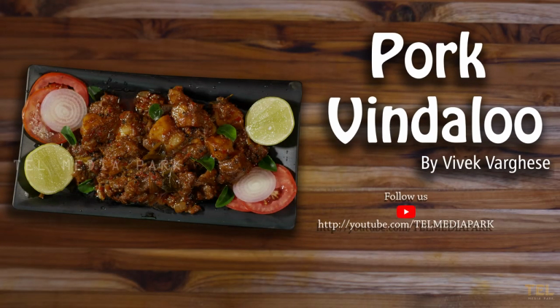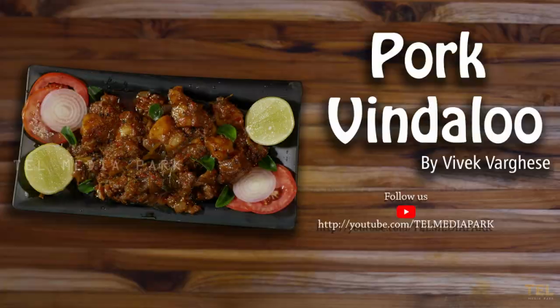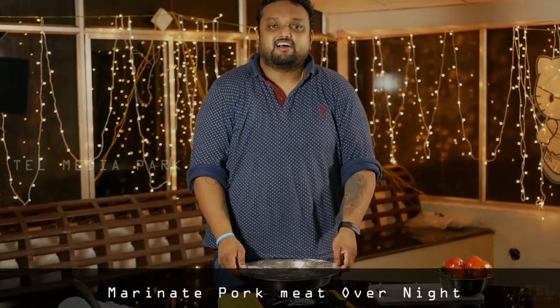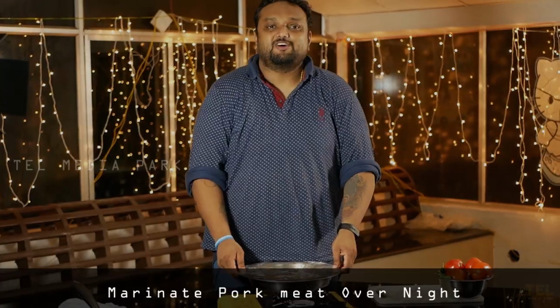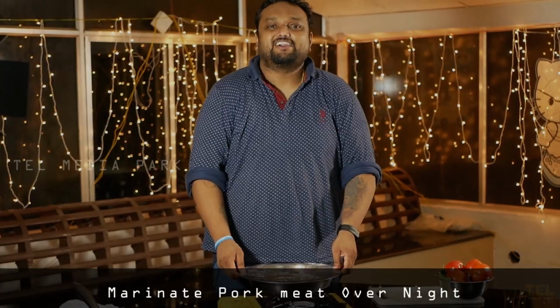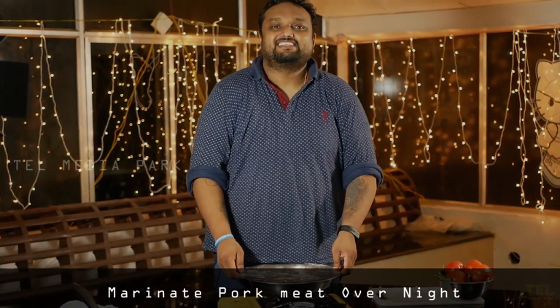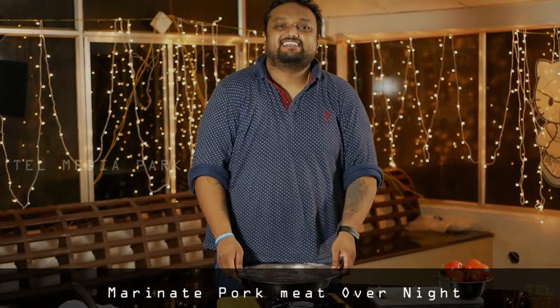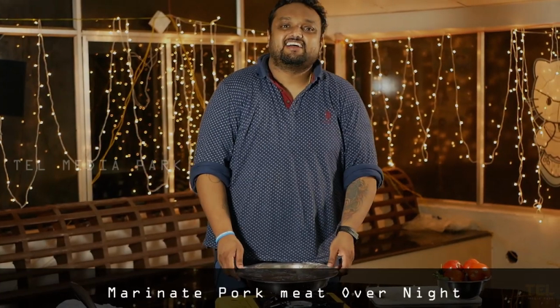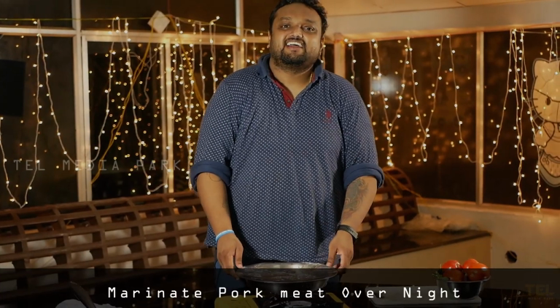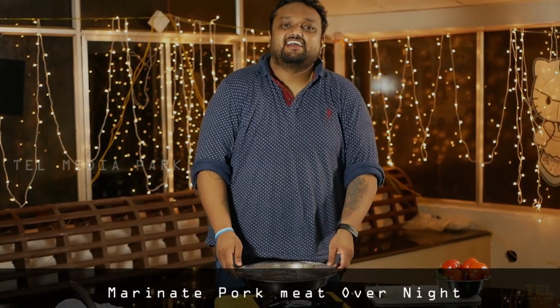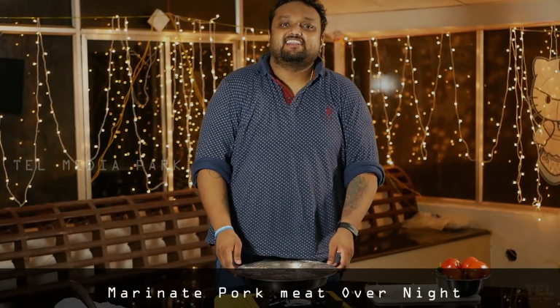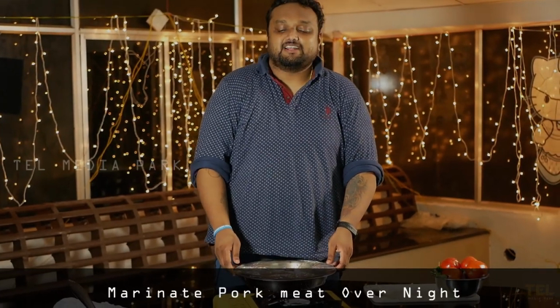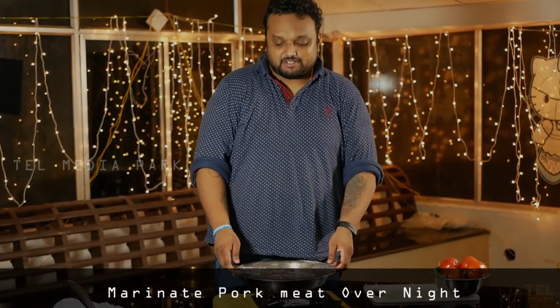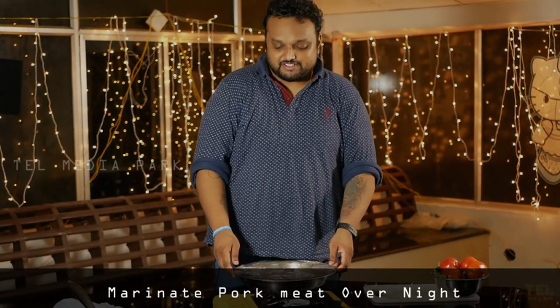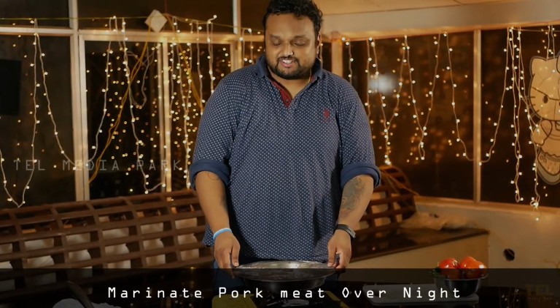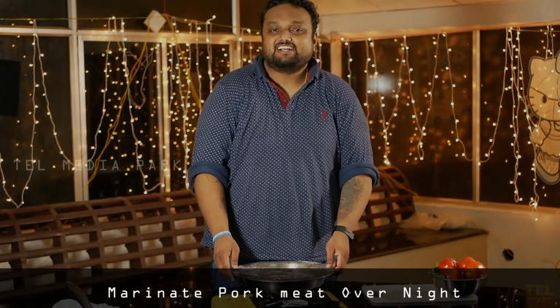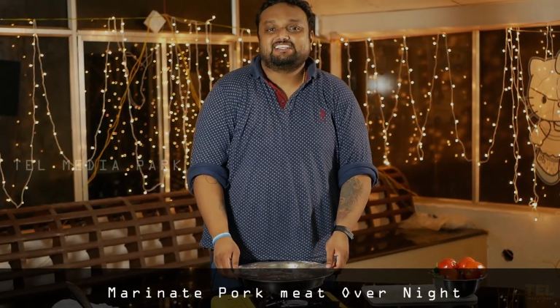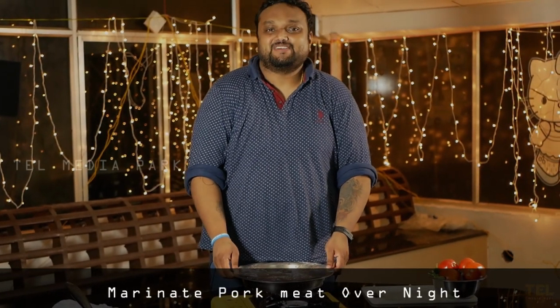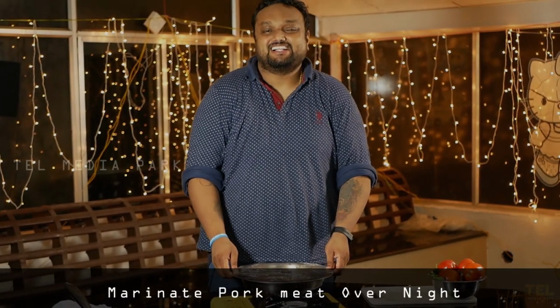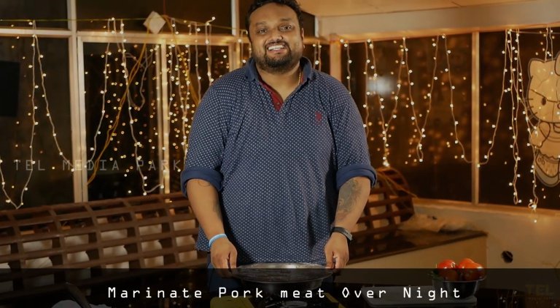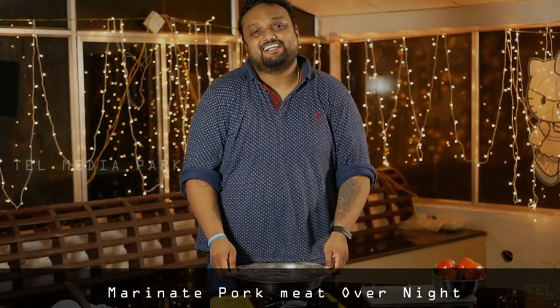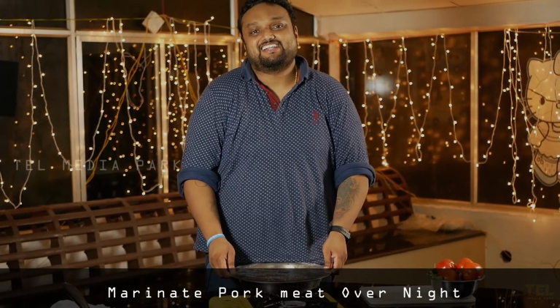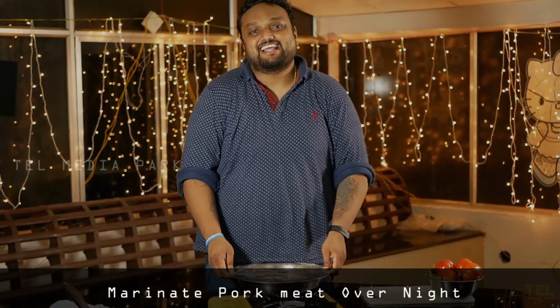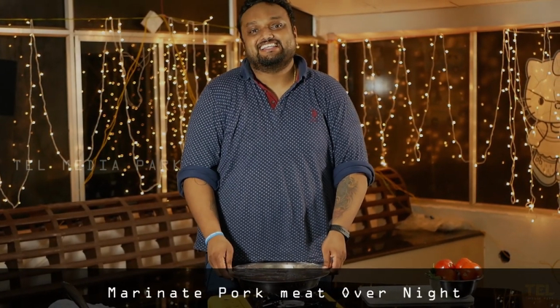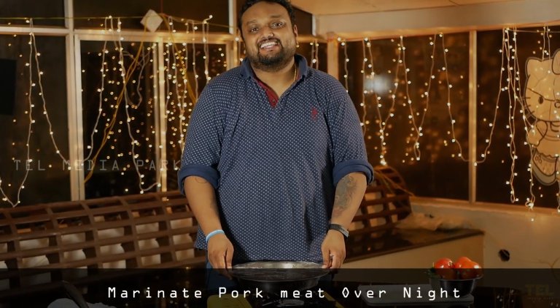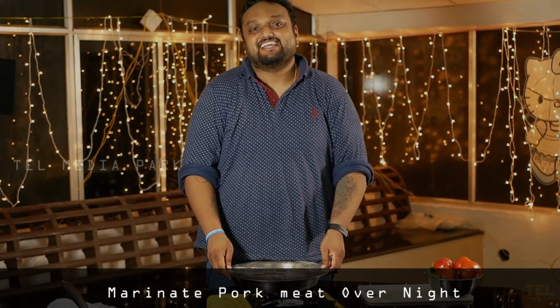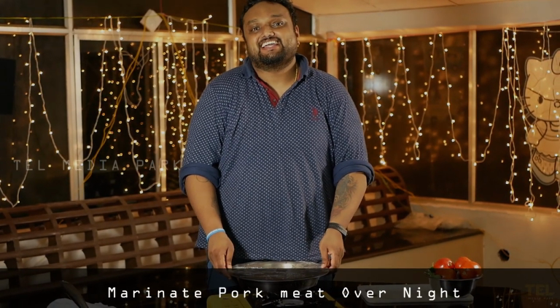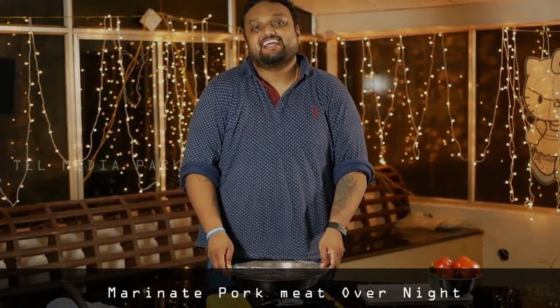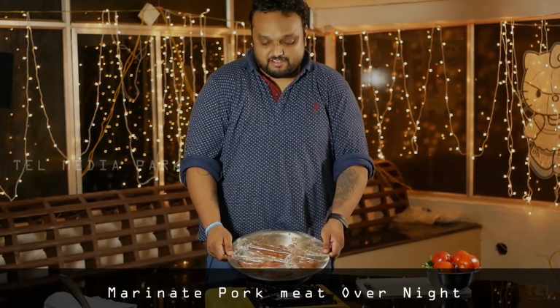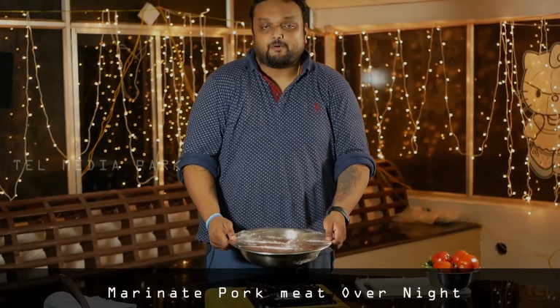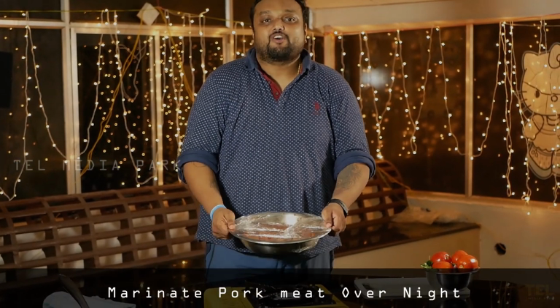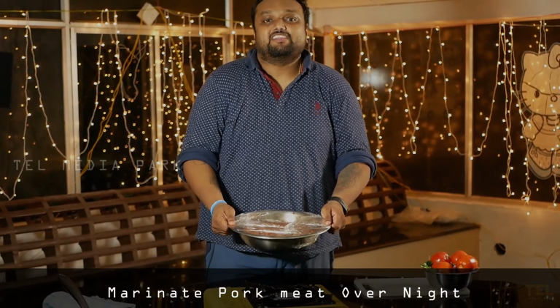Hello friends, what did we try a special dish? It's a big dish.